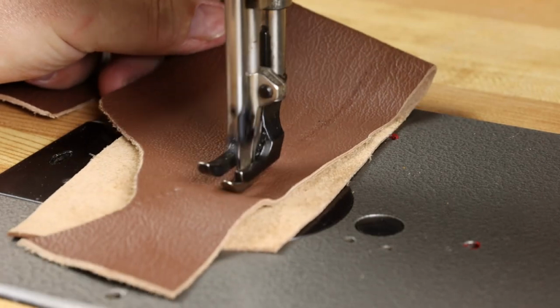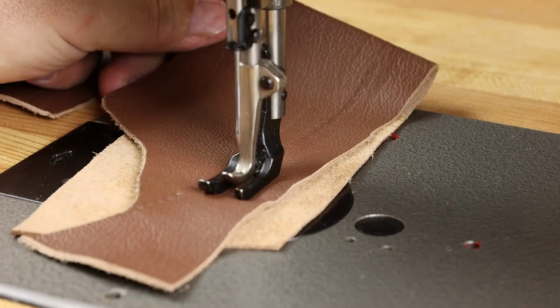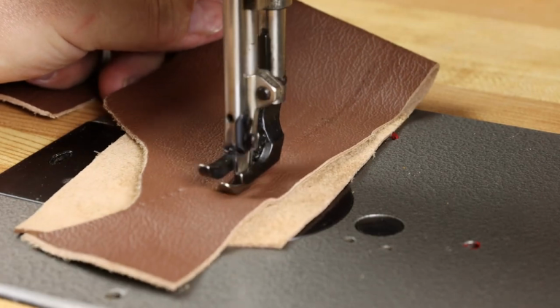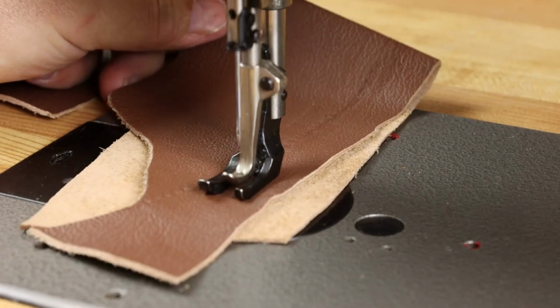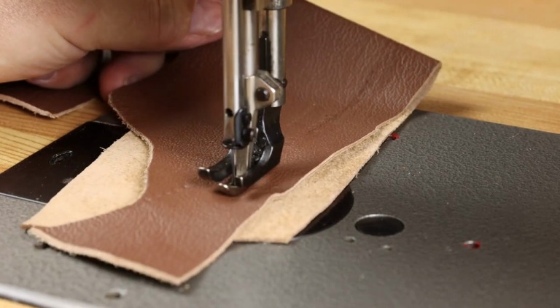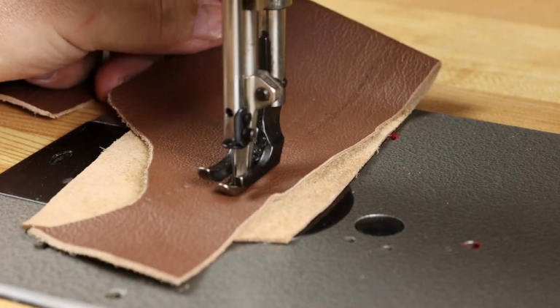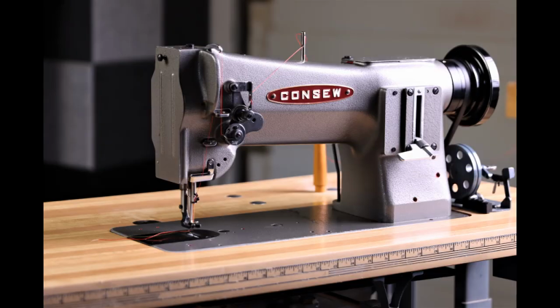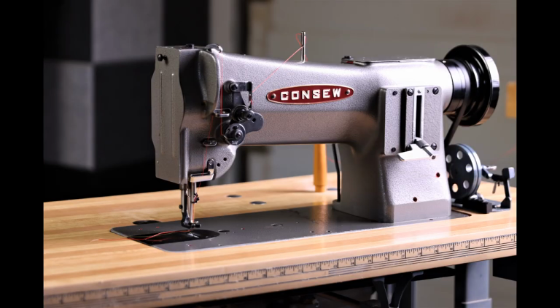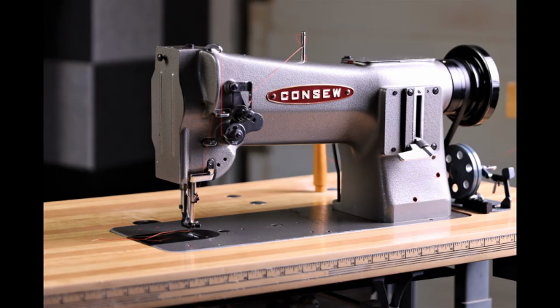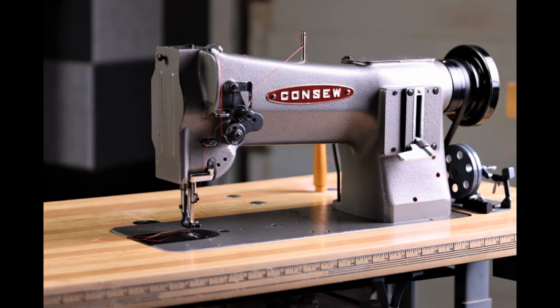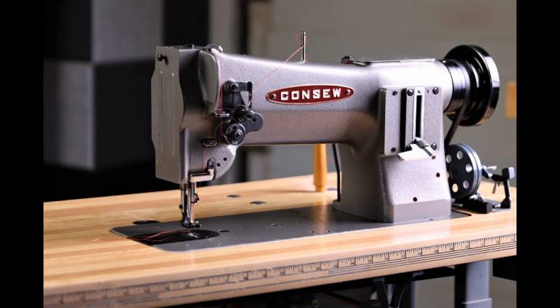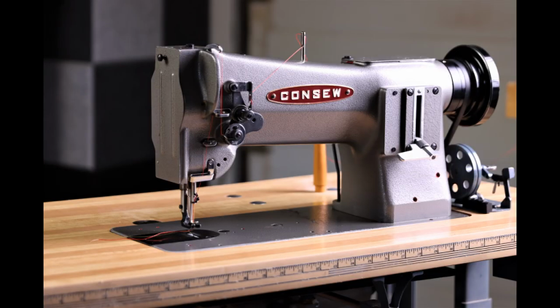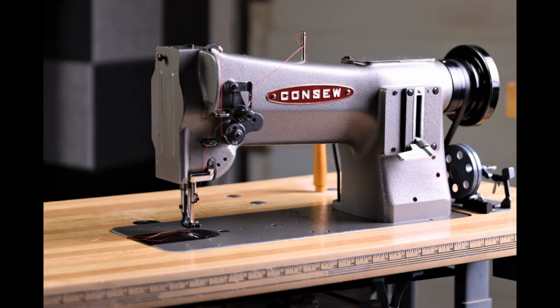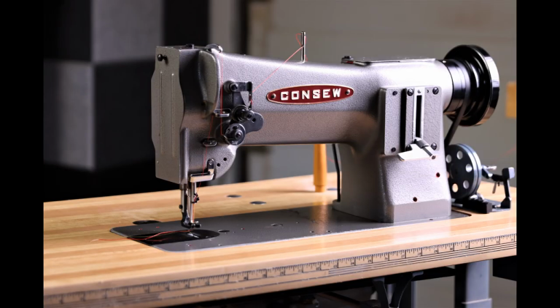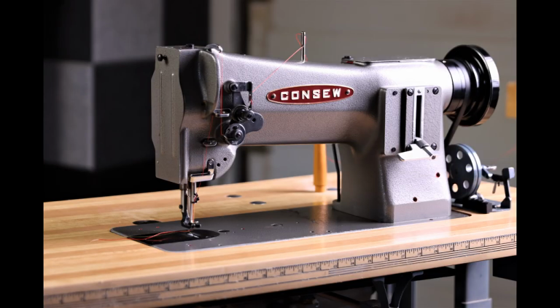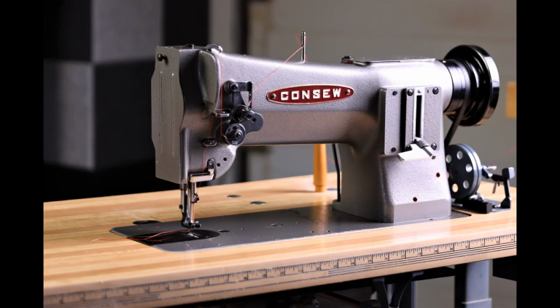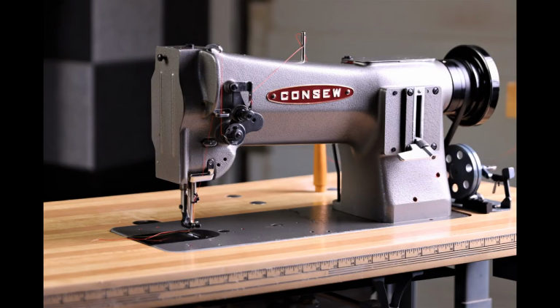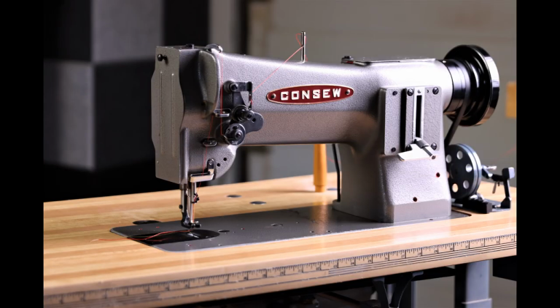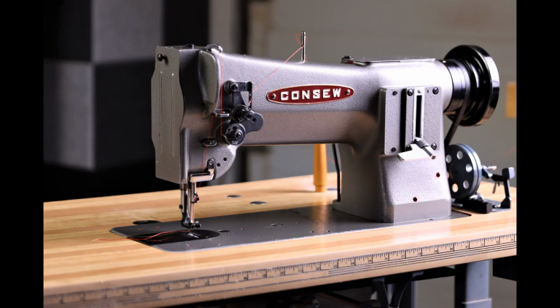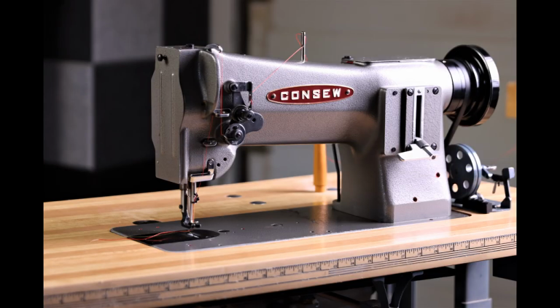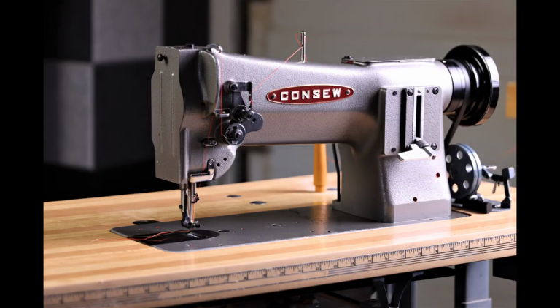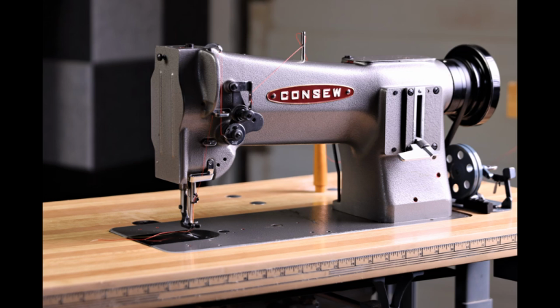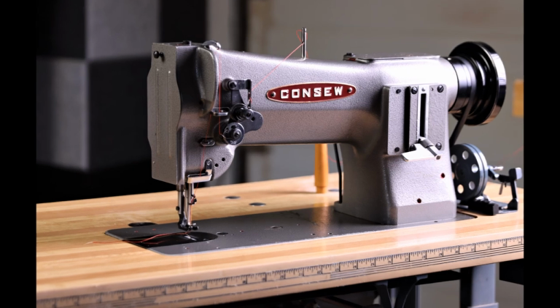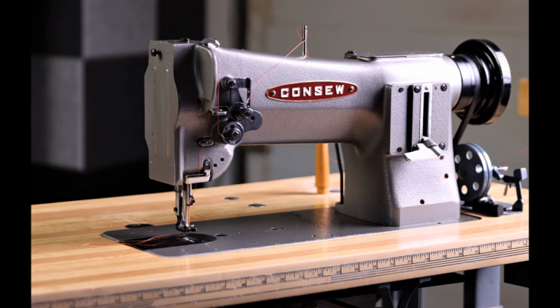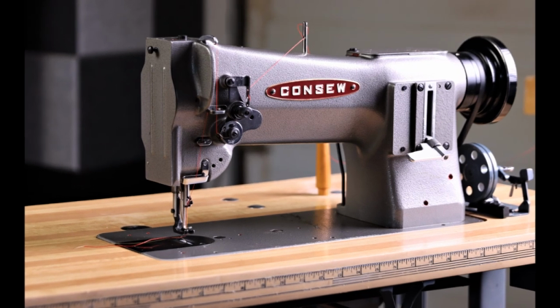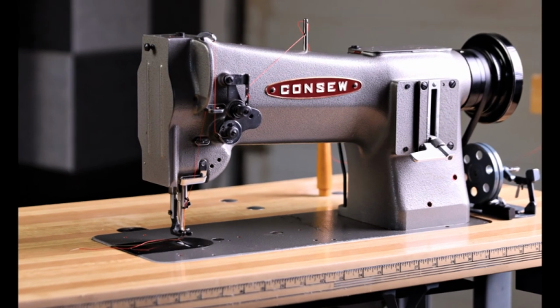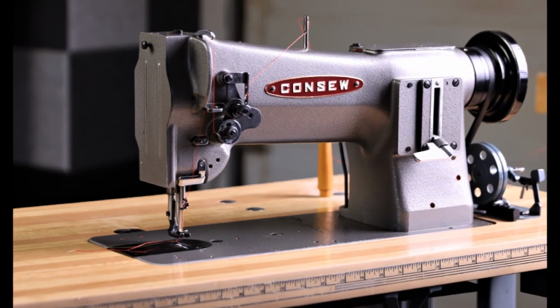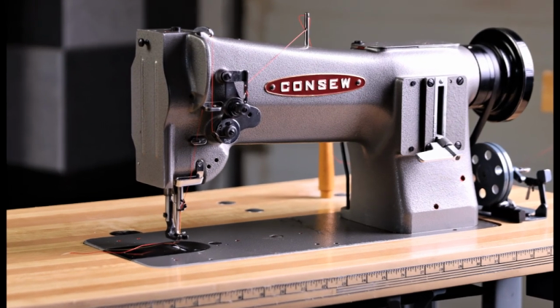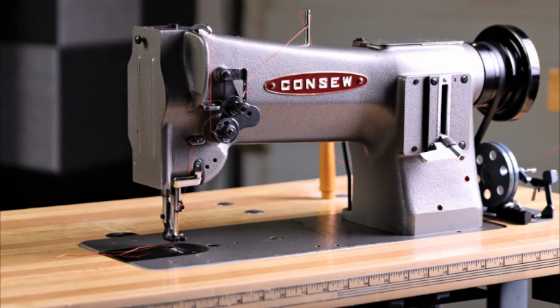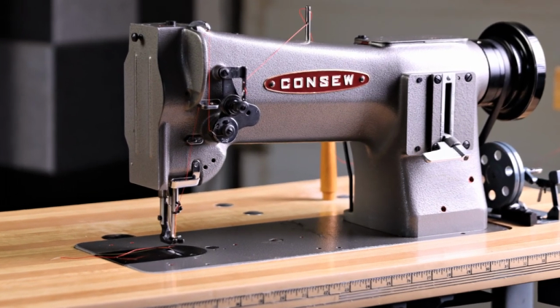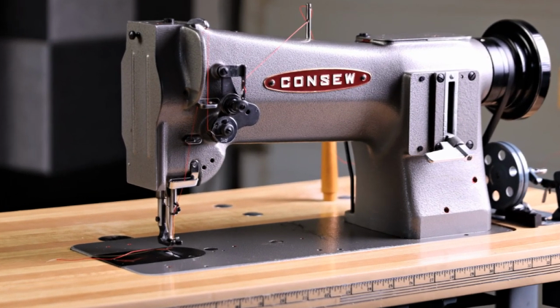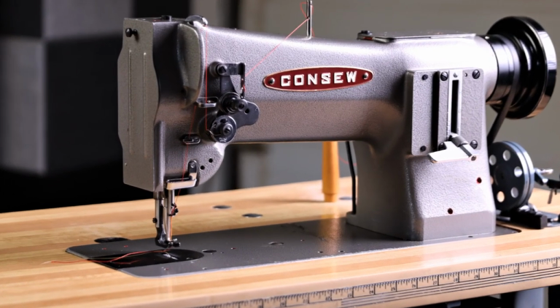Alright, hopefully that helps to get you sorted on whatever brand of walking foot you happen to sew with. Thanks for watching.